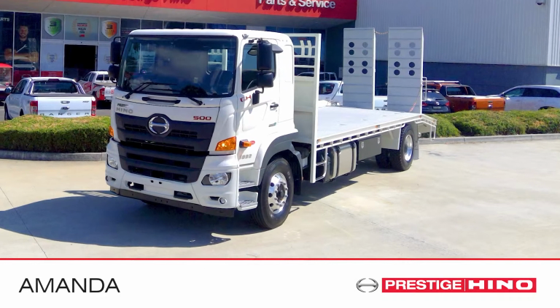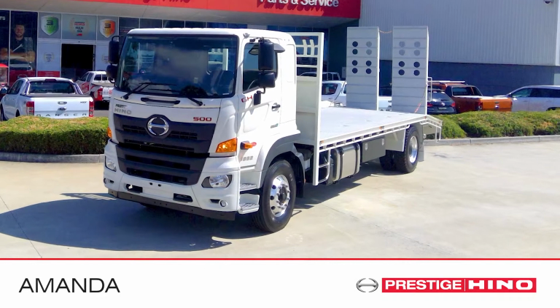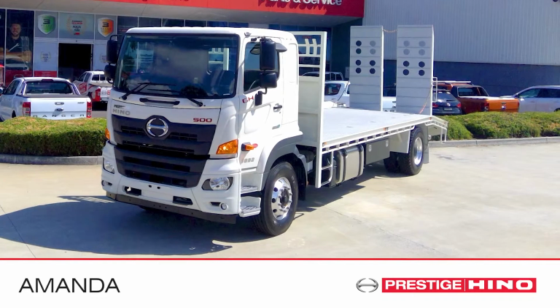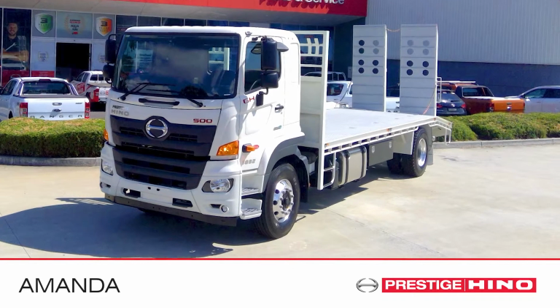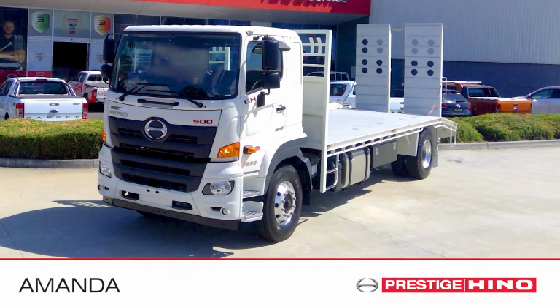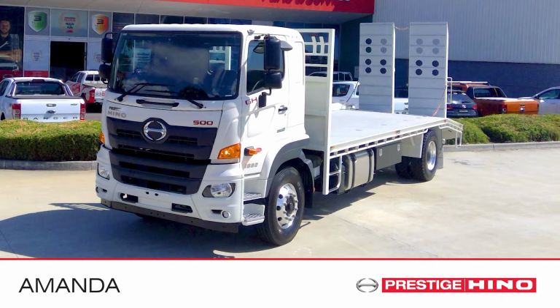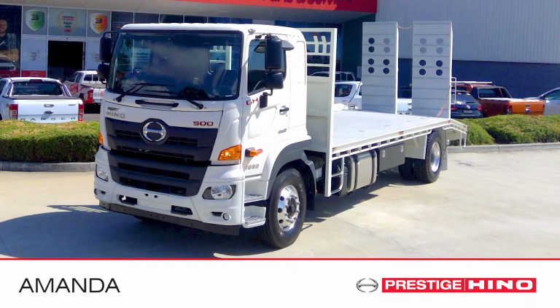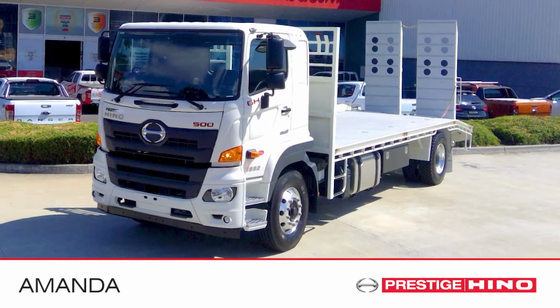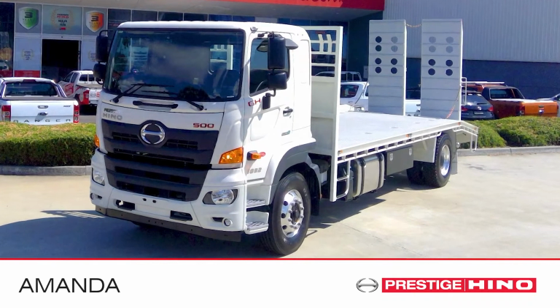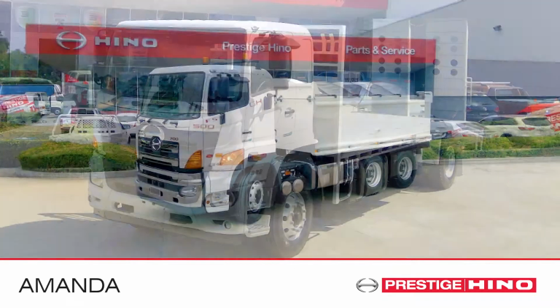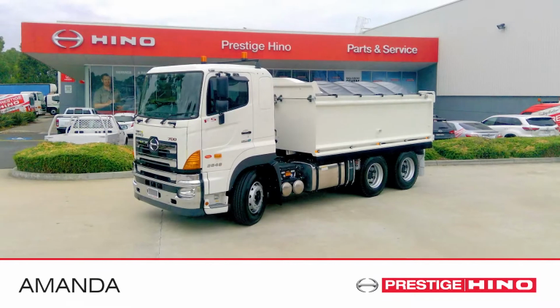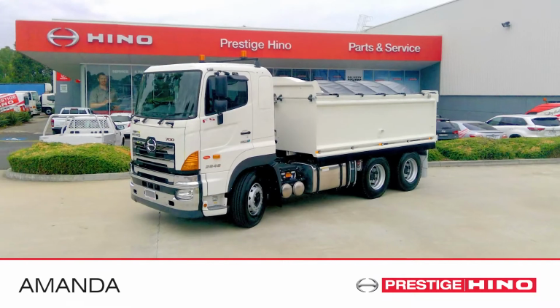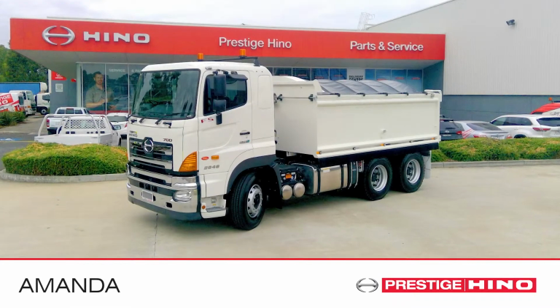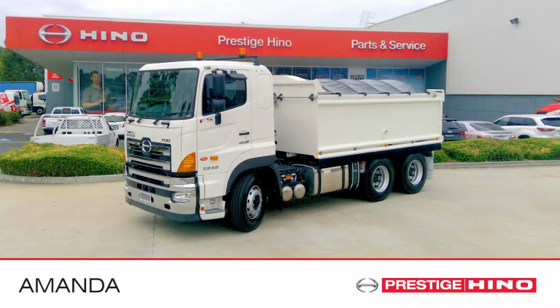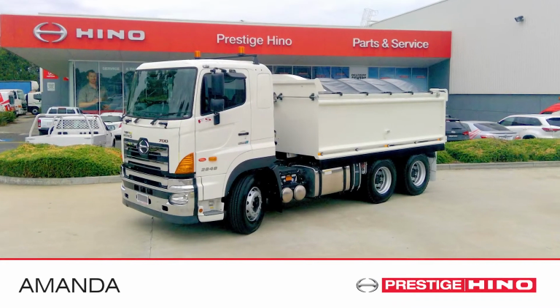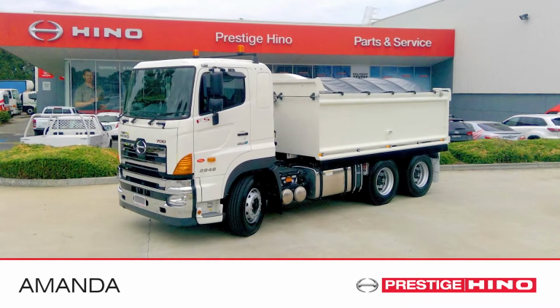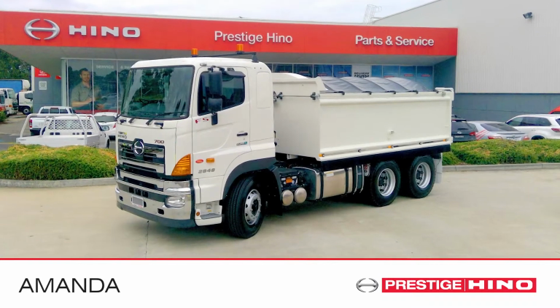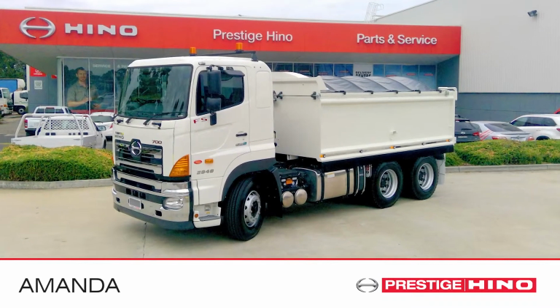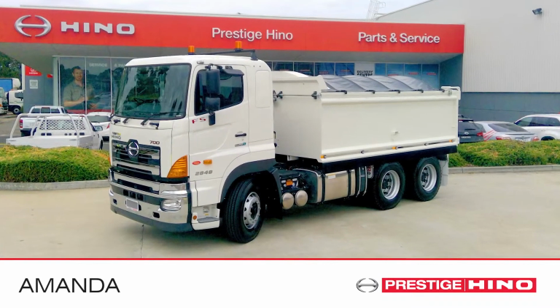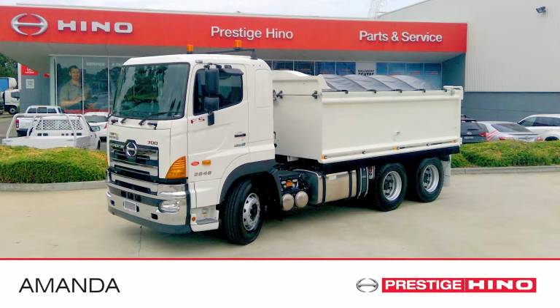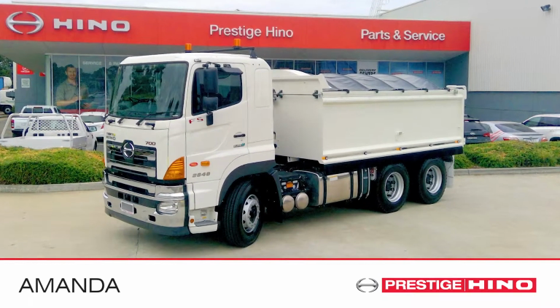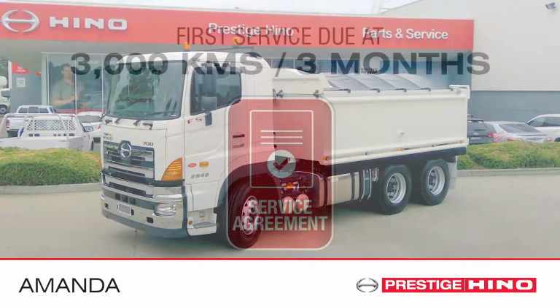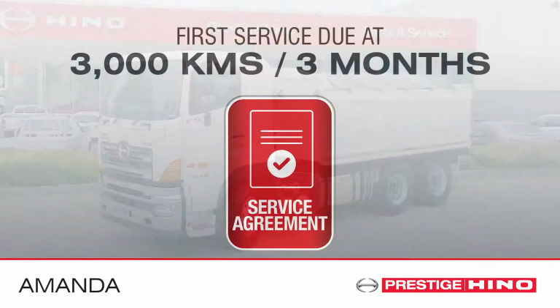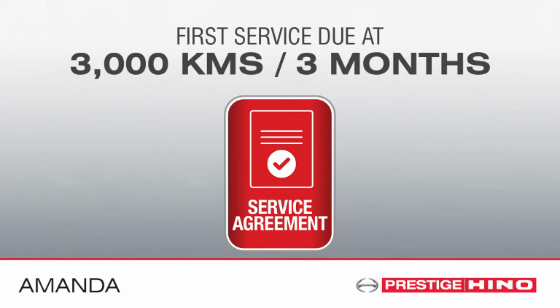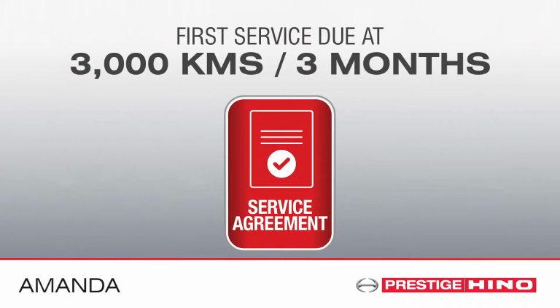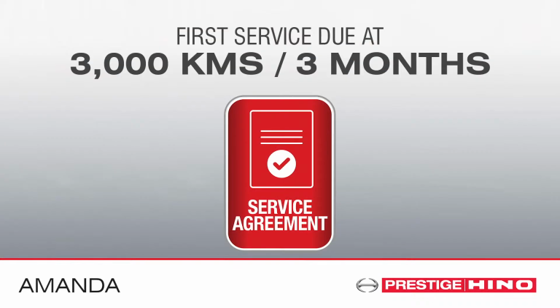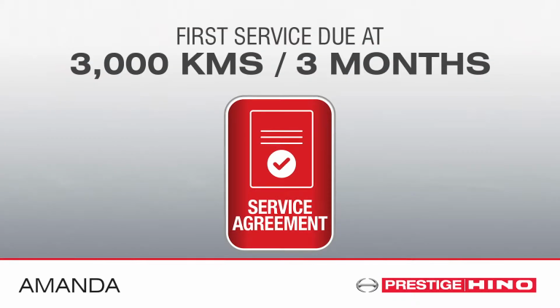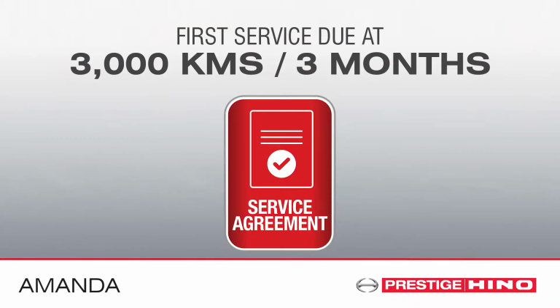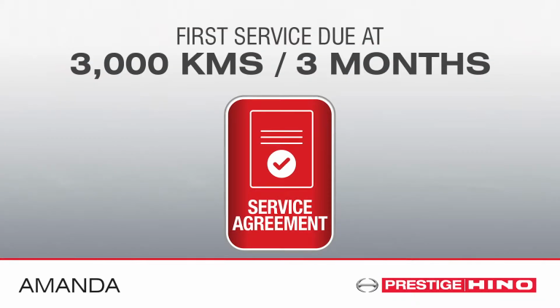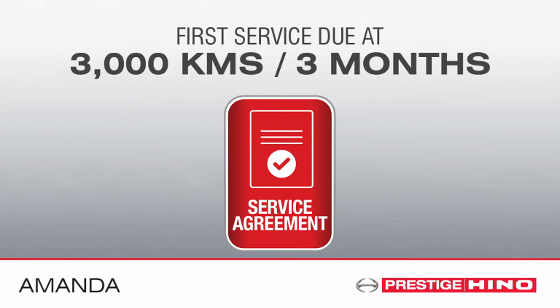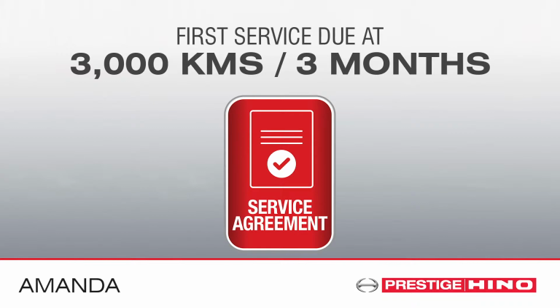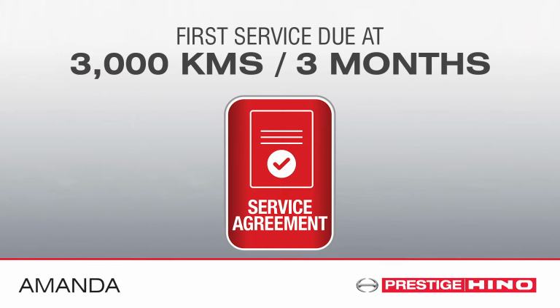All other 500 series models or 700 series are due at 3000 Ks or three months.